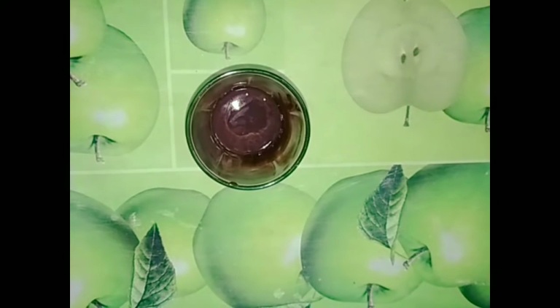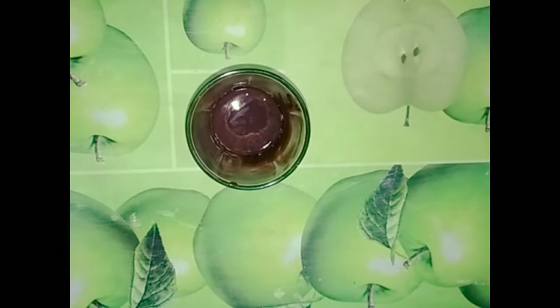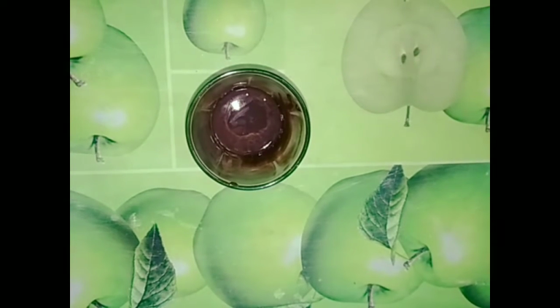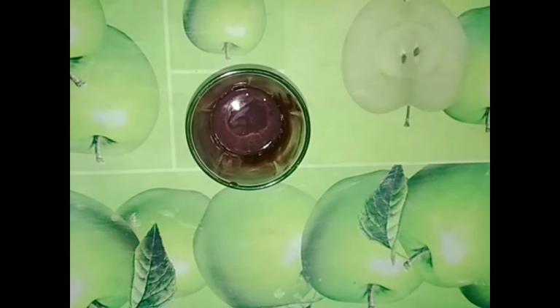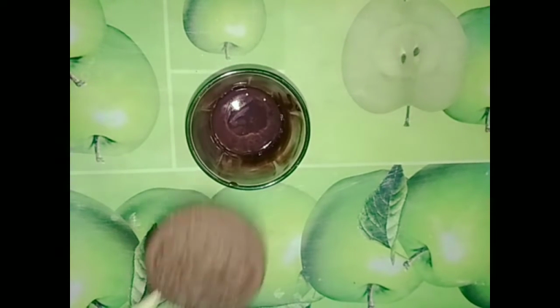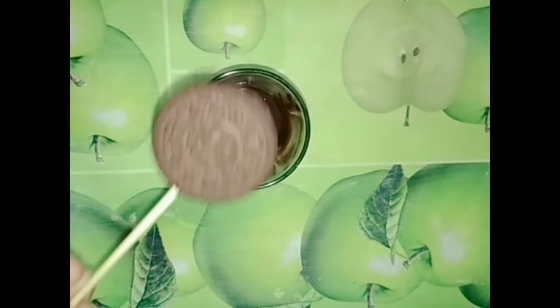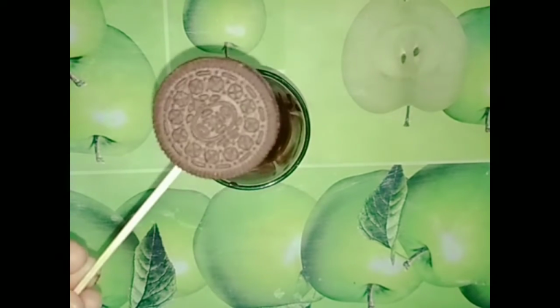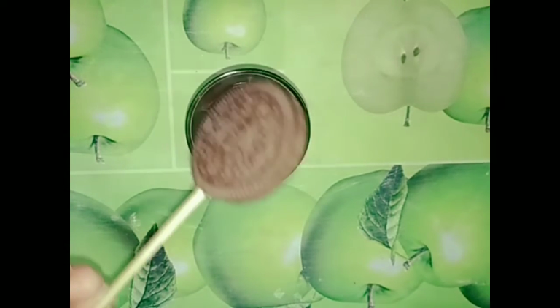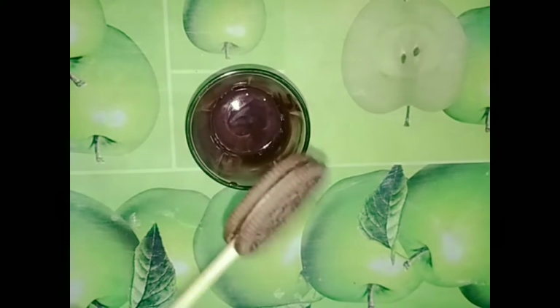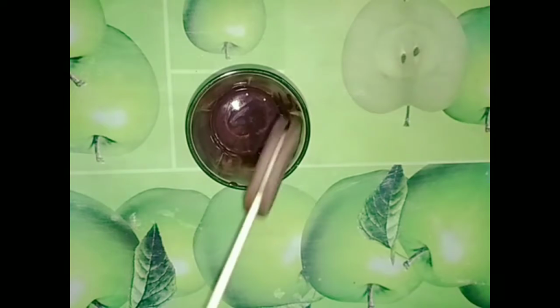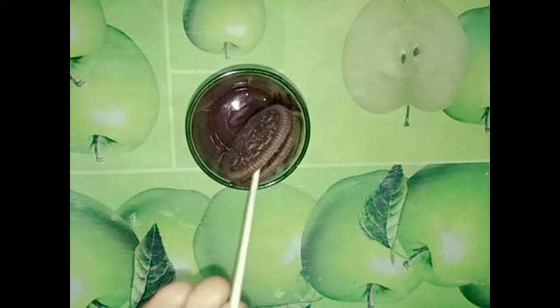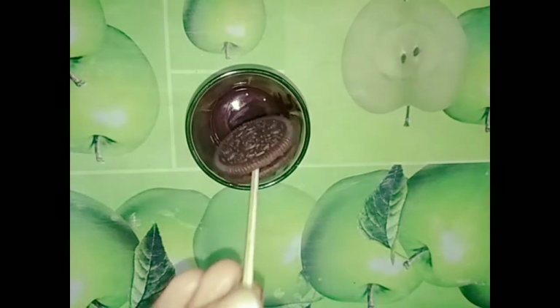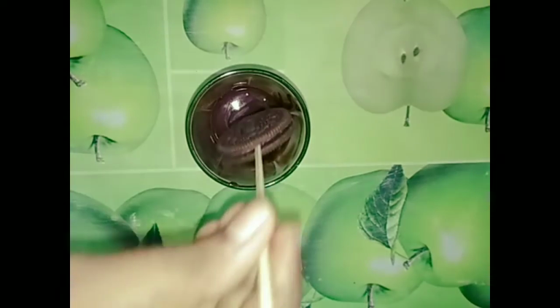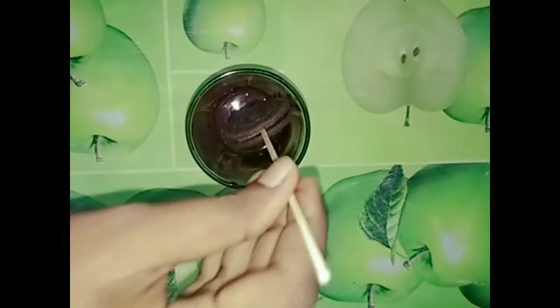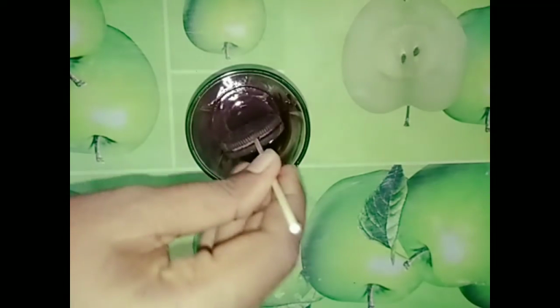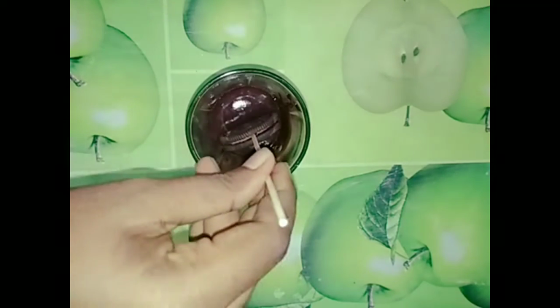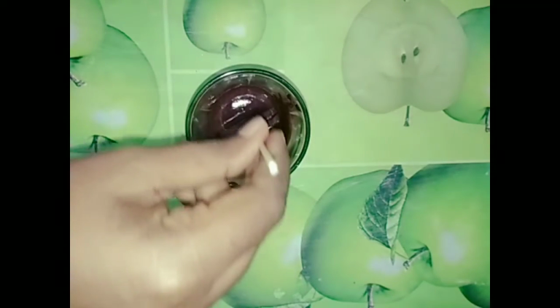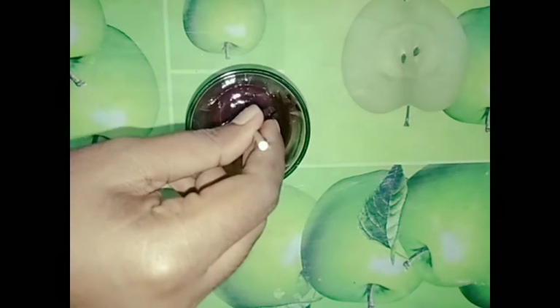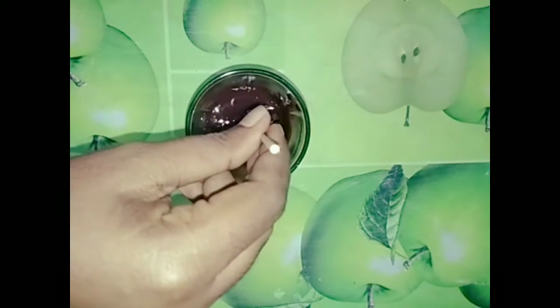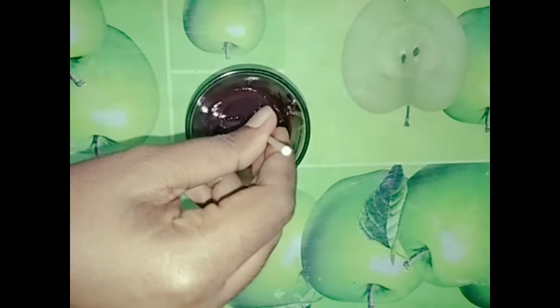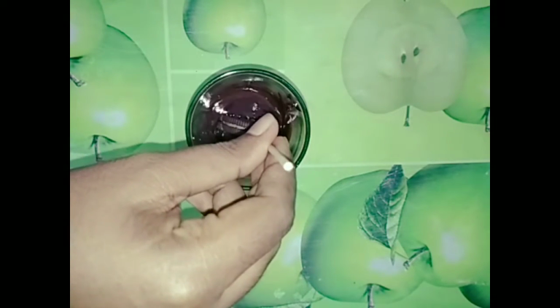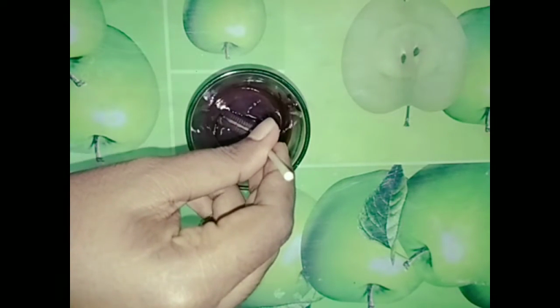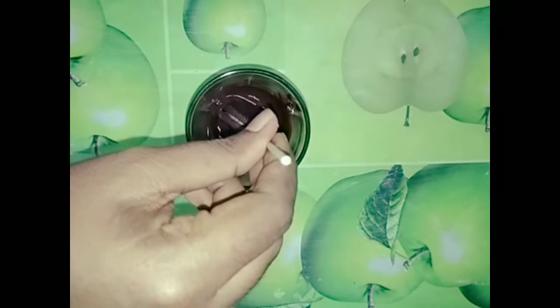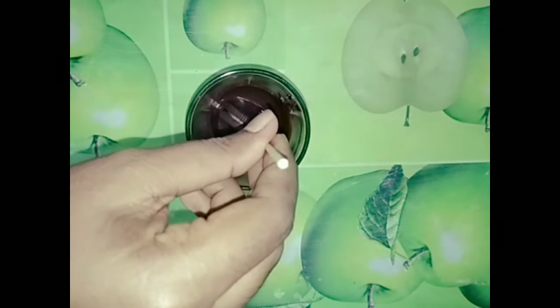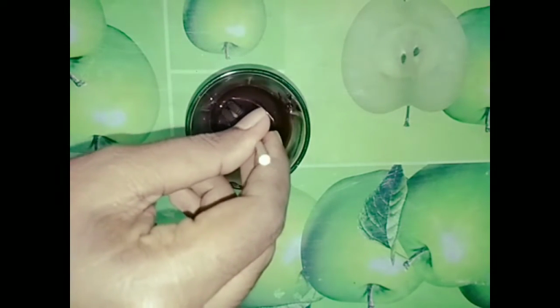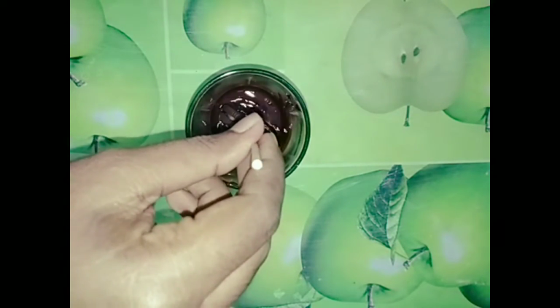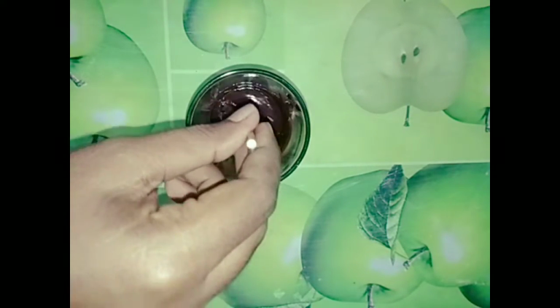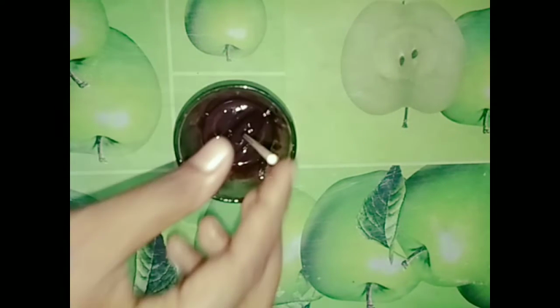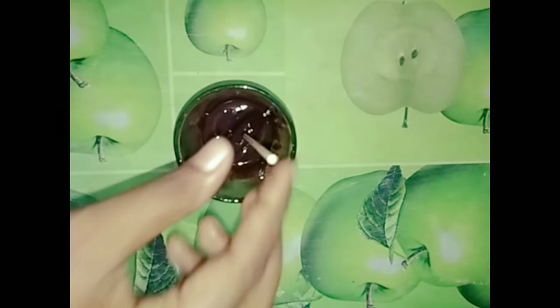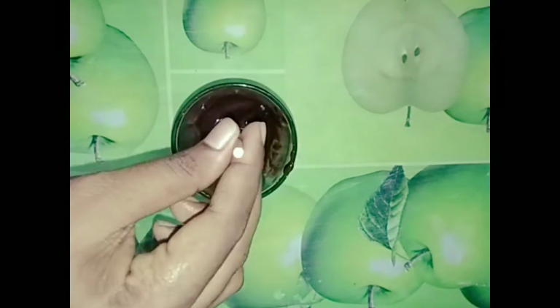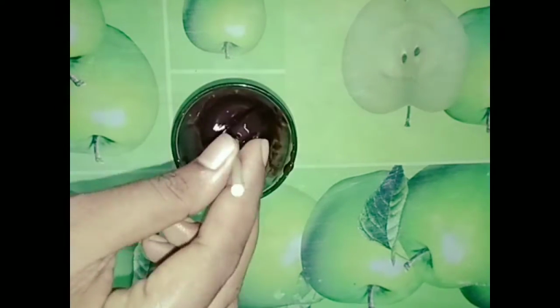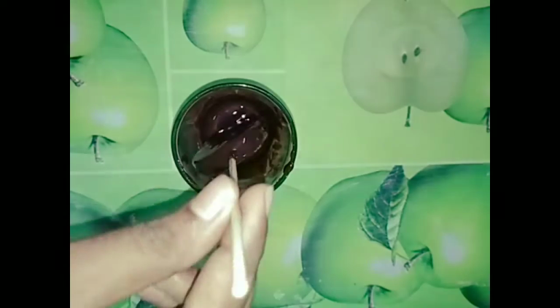This is the stick. We can cover a chocolate in this chocolate. Like this.